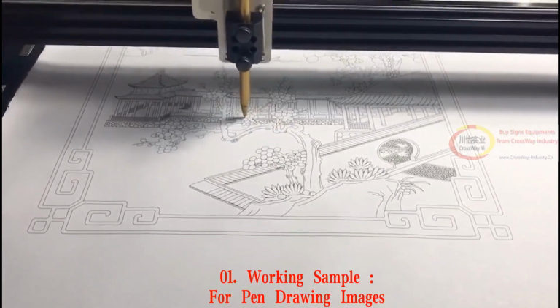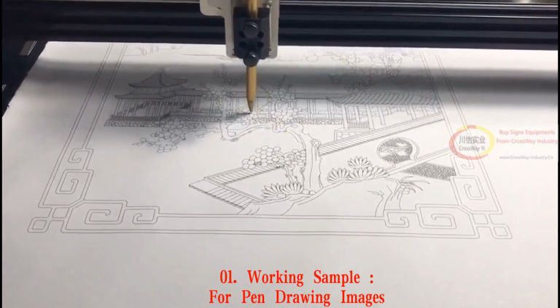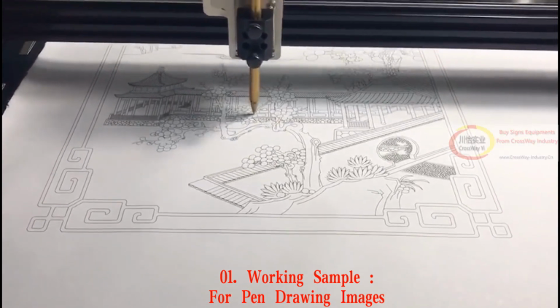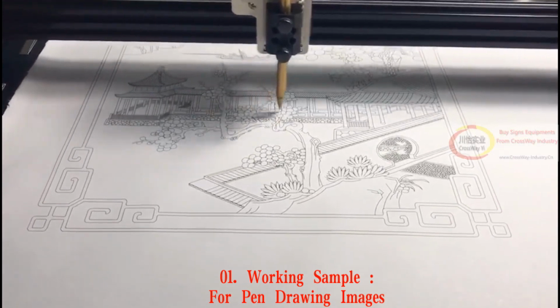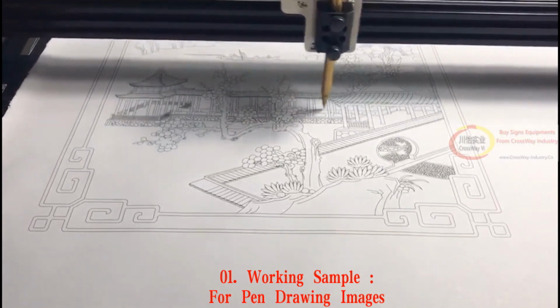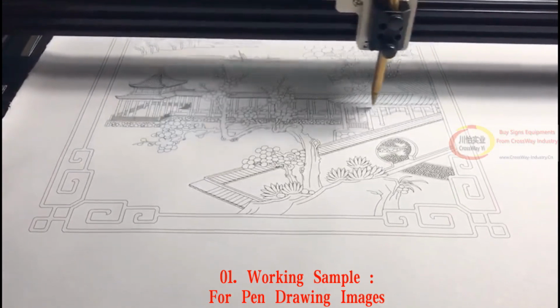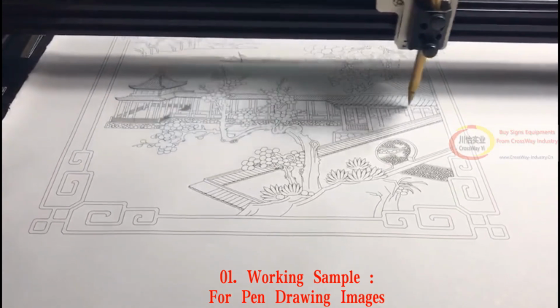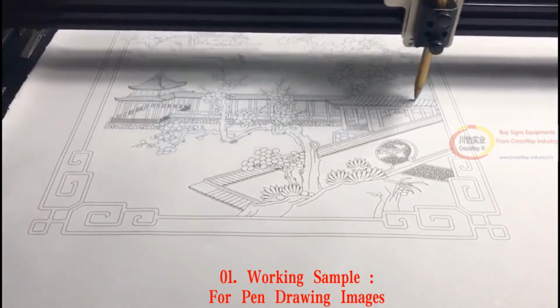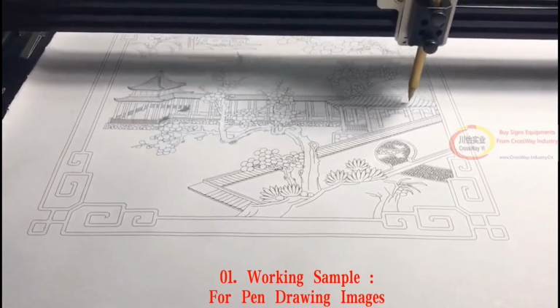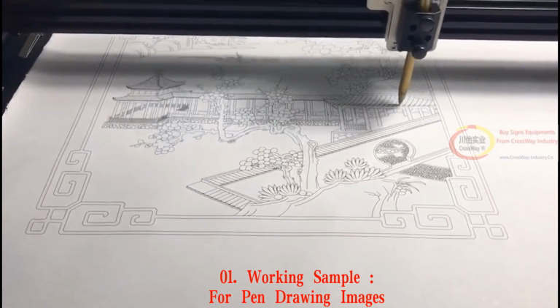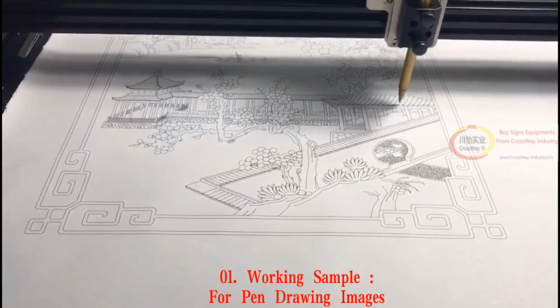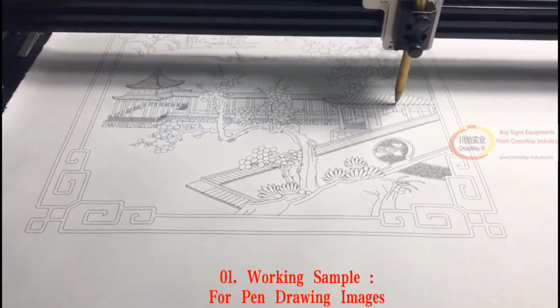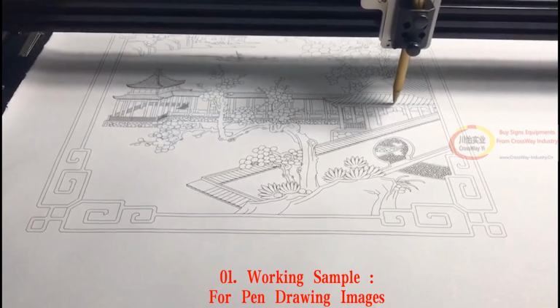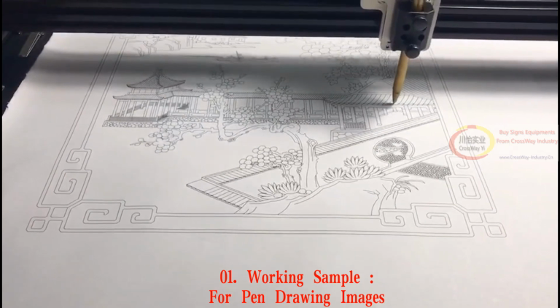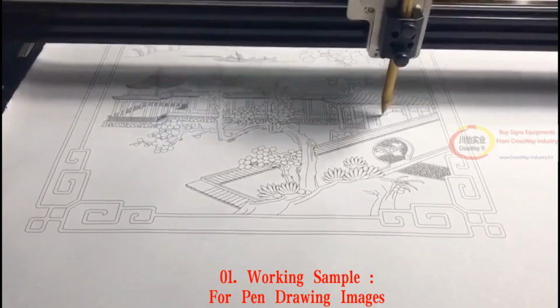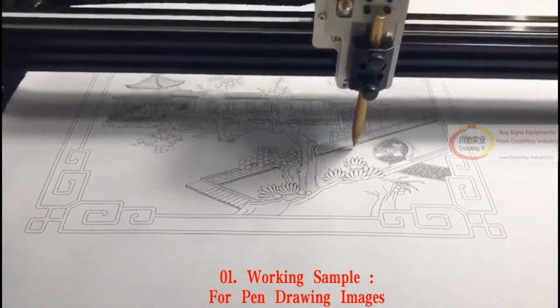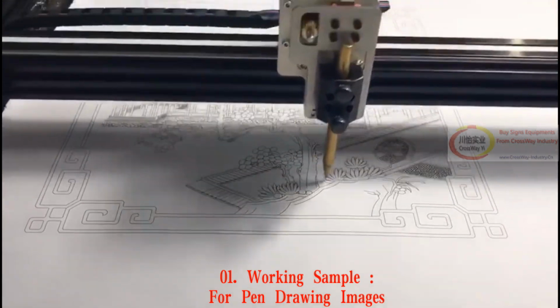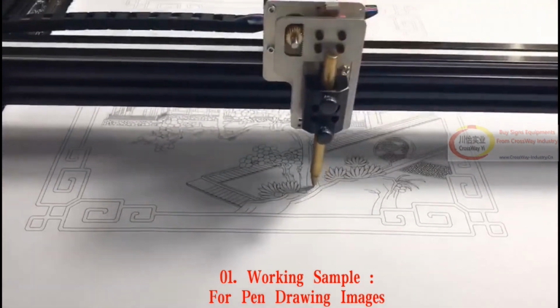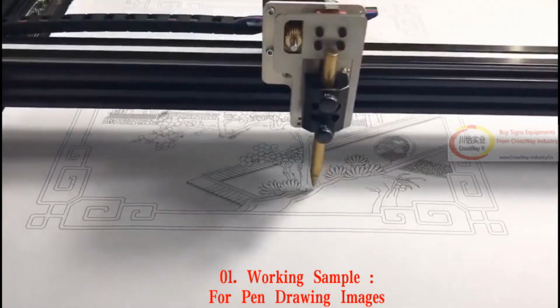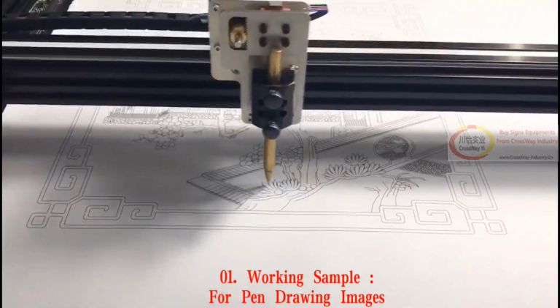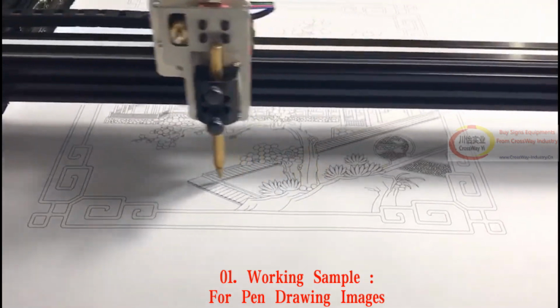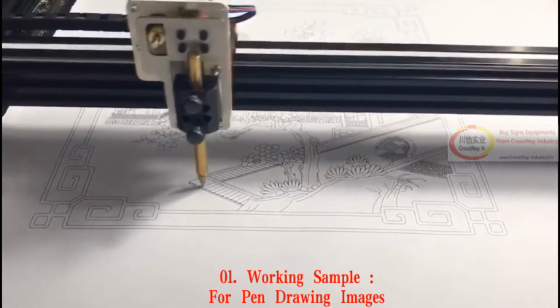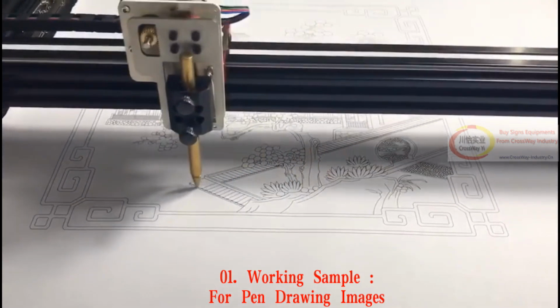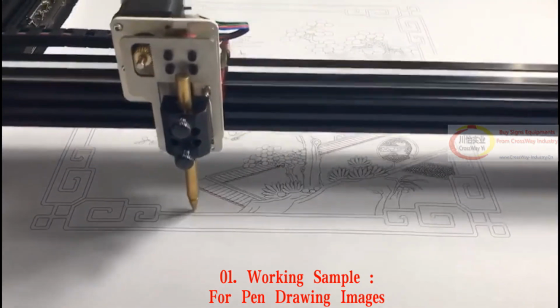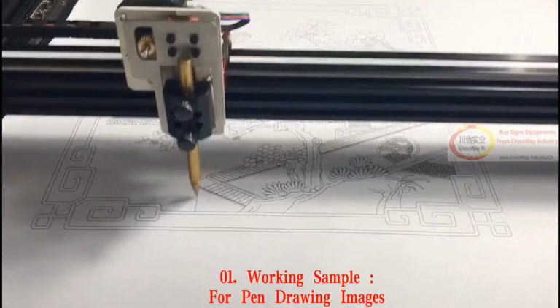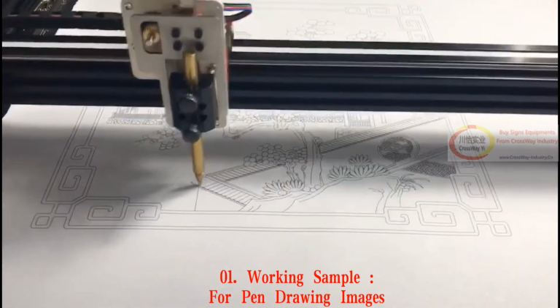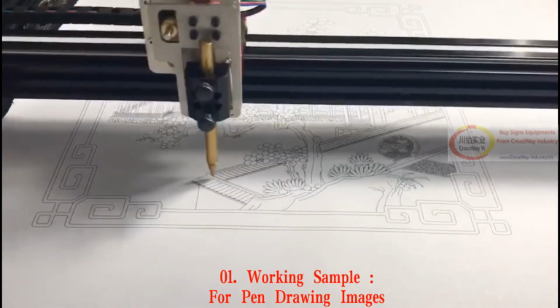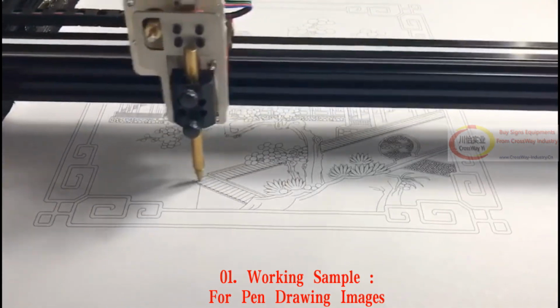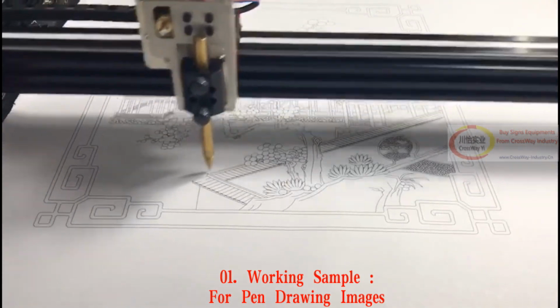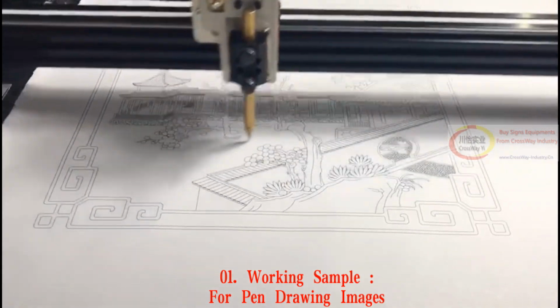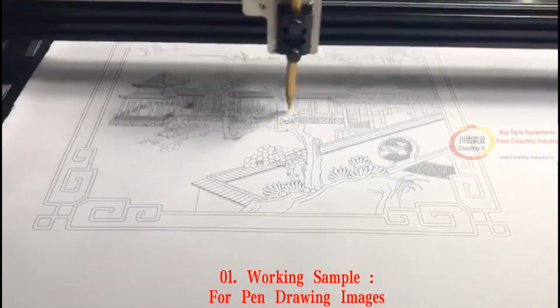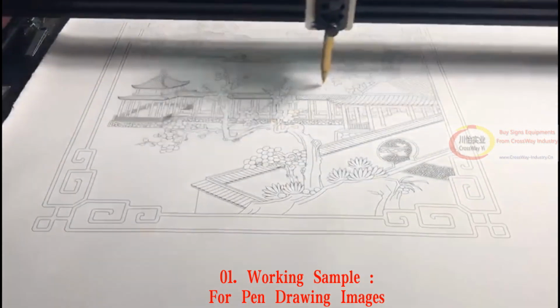This machine is only a small working sample for pen writing letters. The machine has a lot of different size models, but in the same size model, it is more complicated than the others.